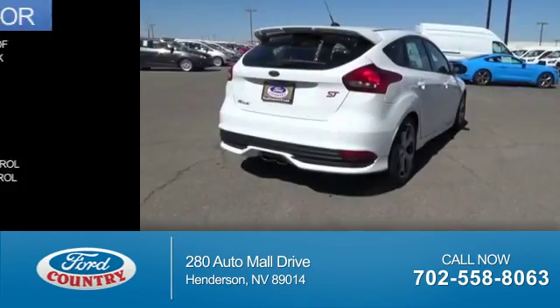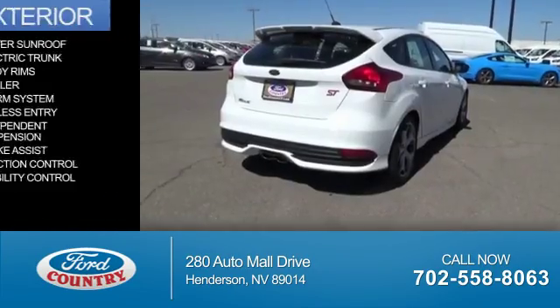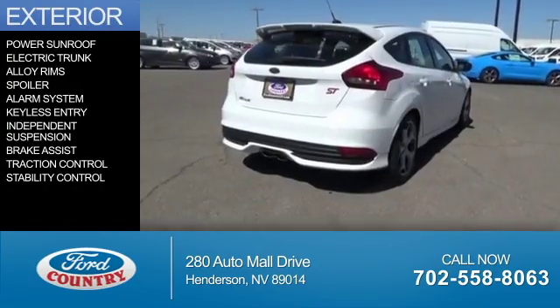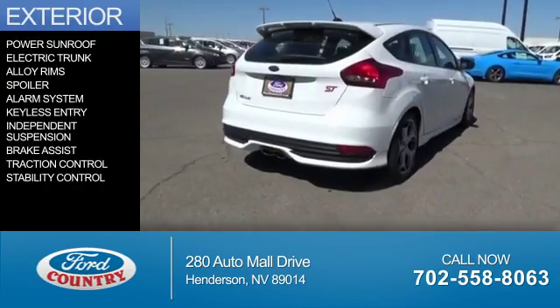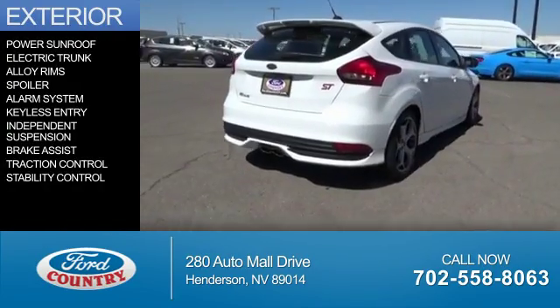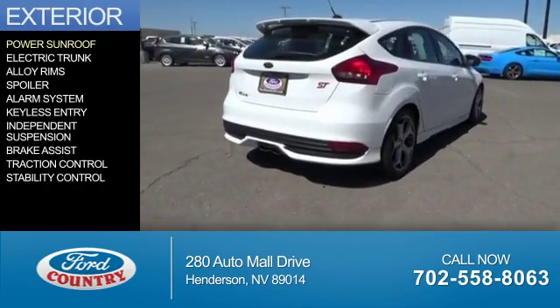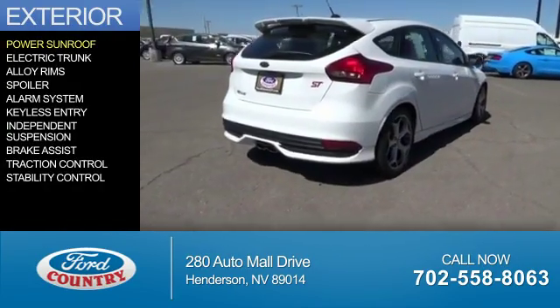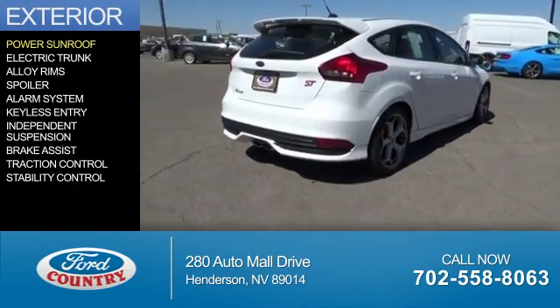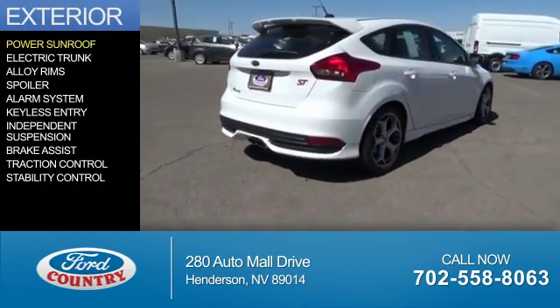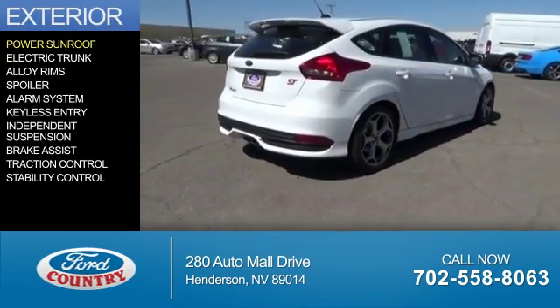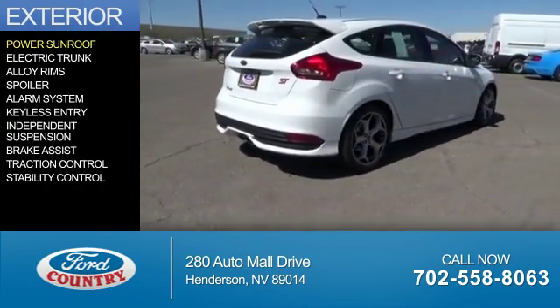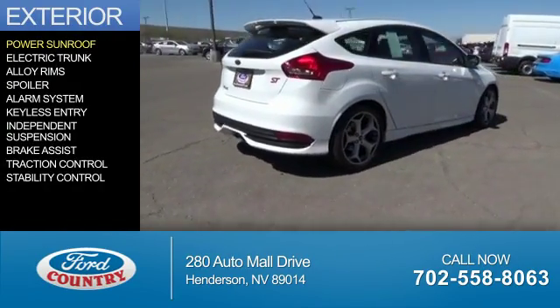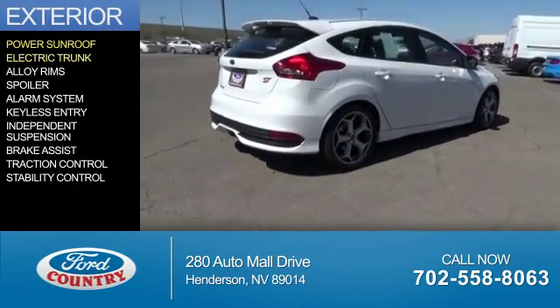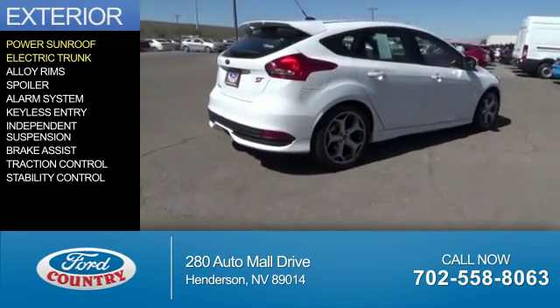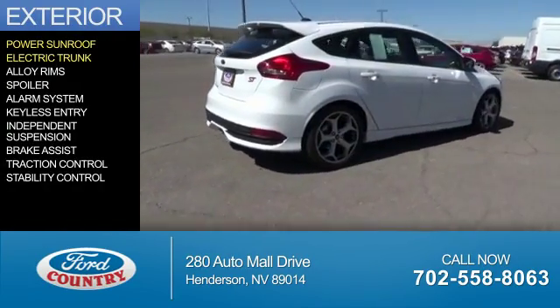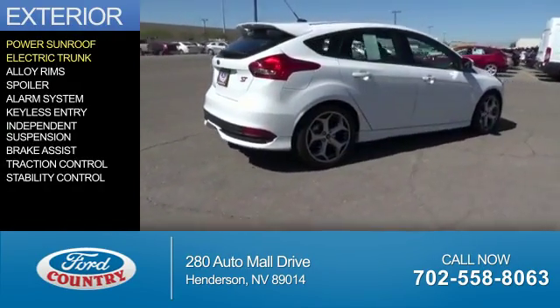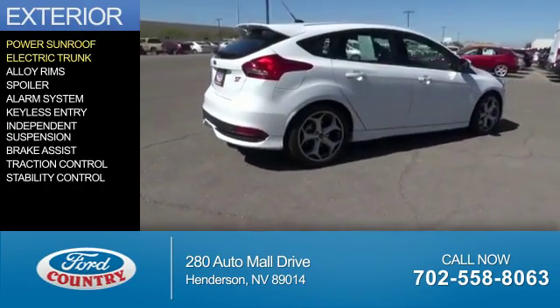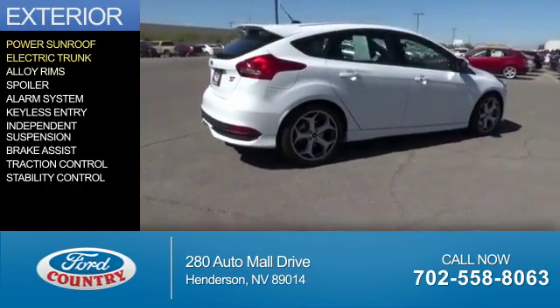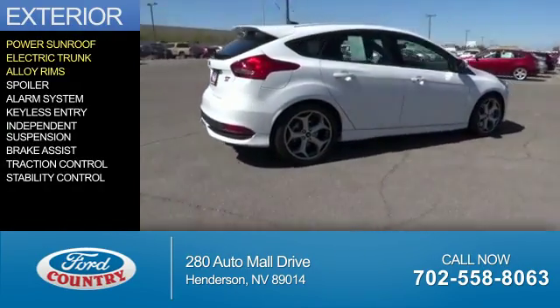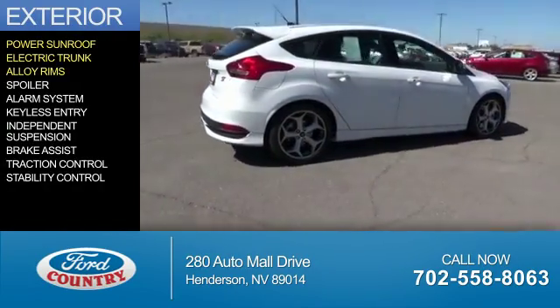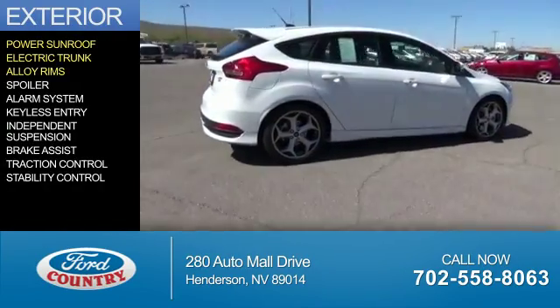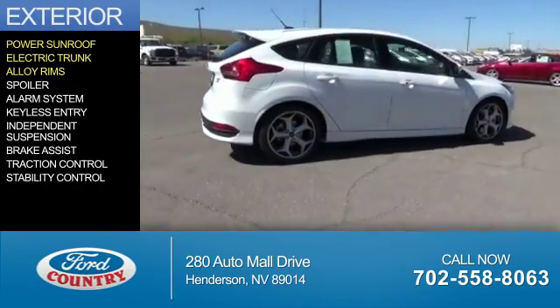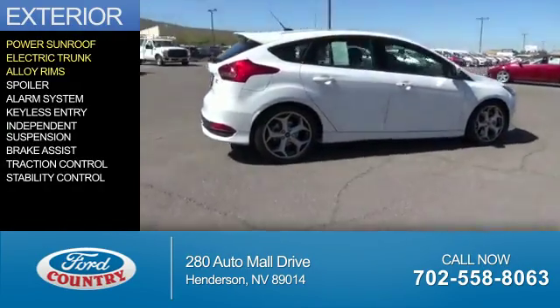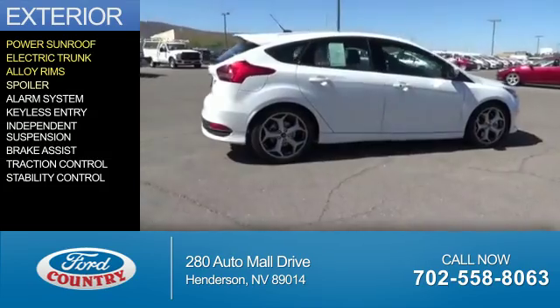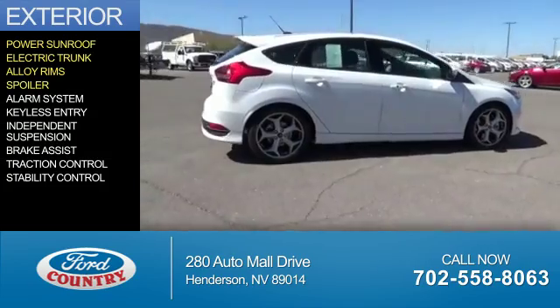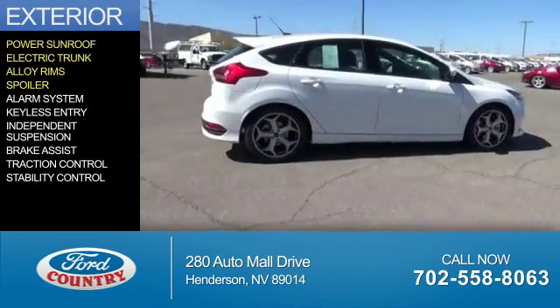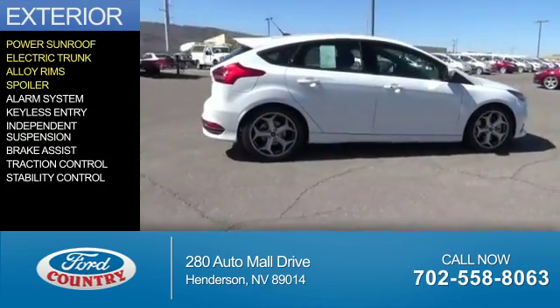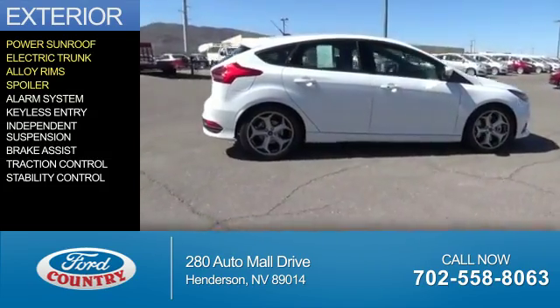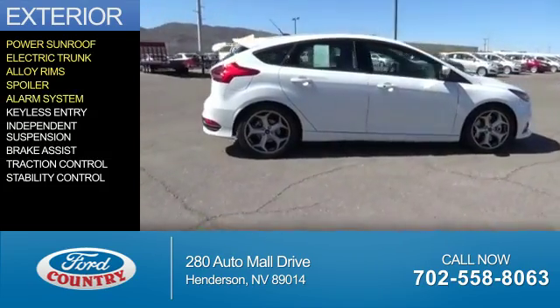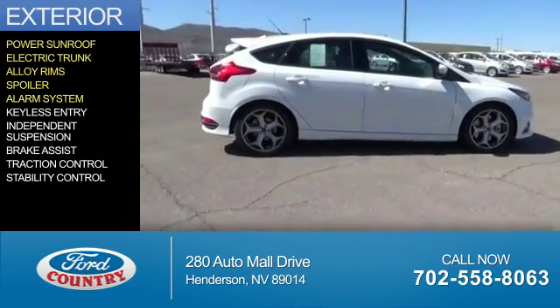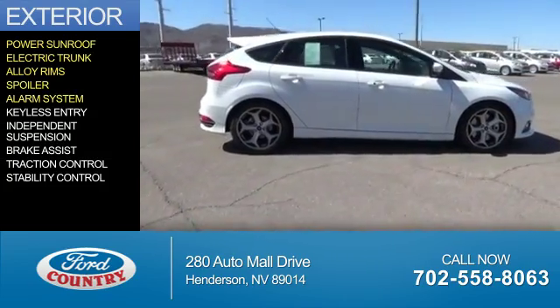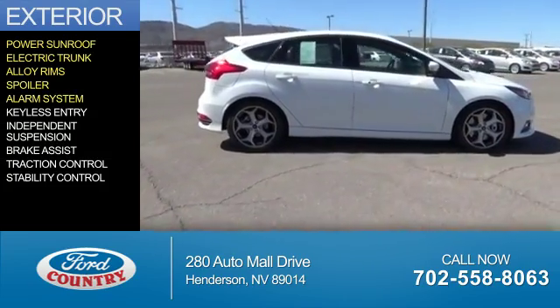The features include a power sunroof, electric trunk, alloy rims, a spoiler, and an alarm system.